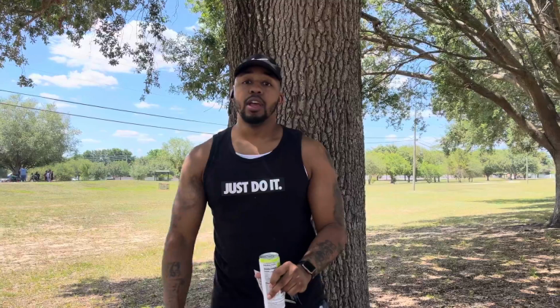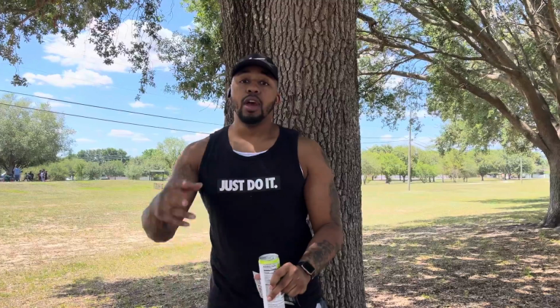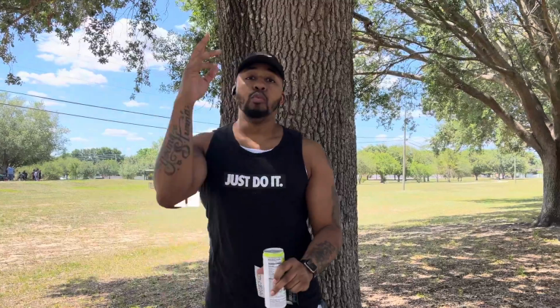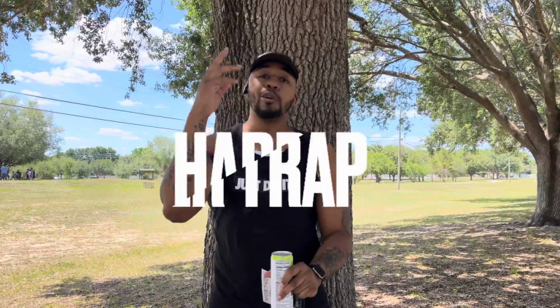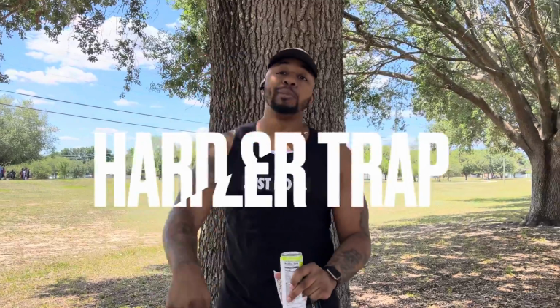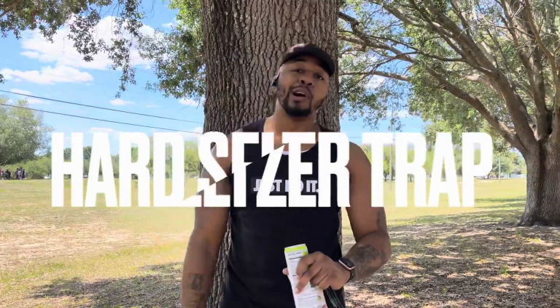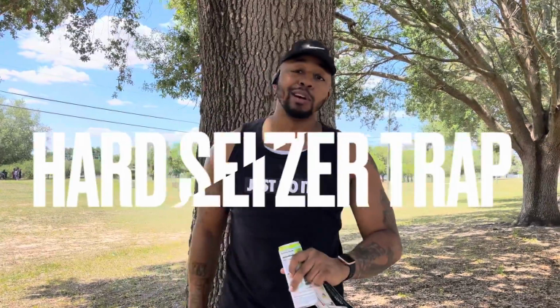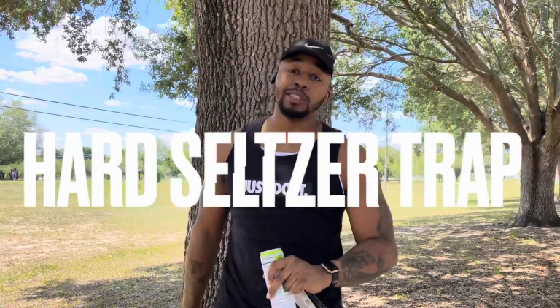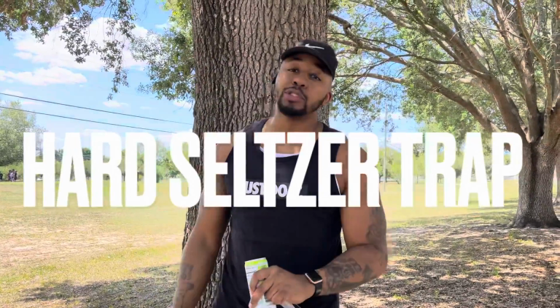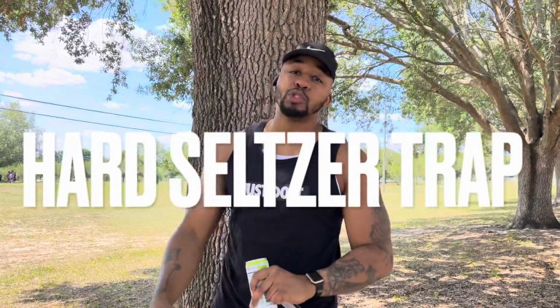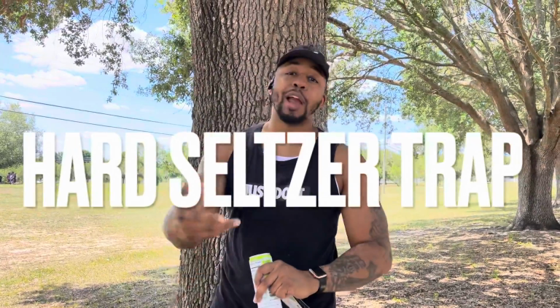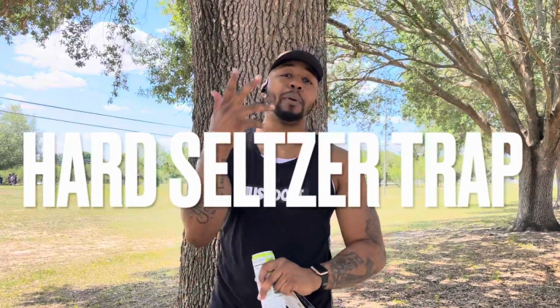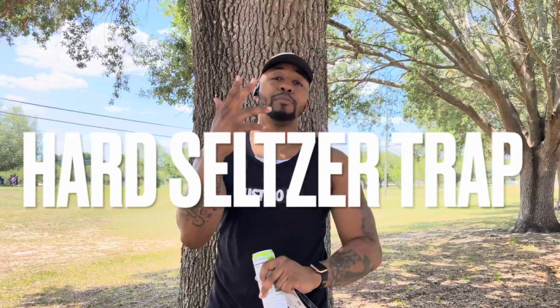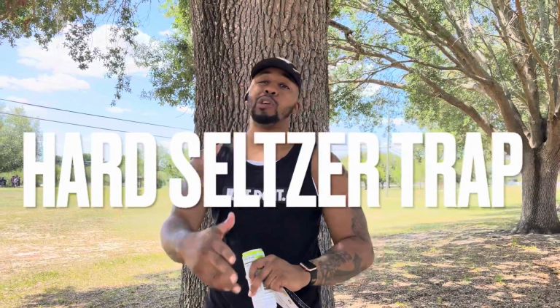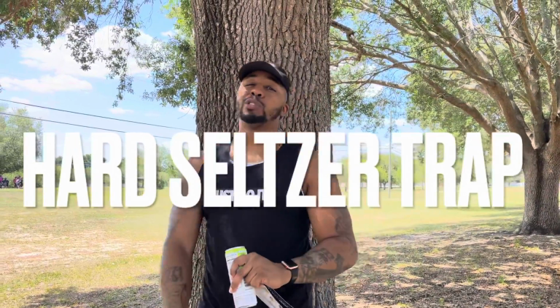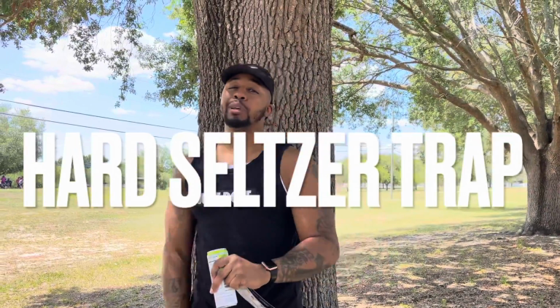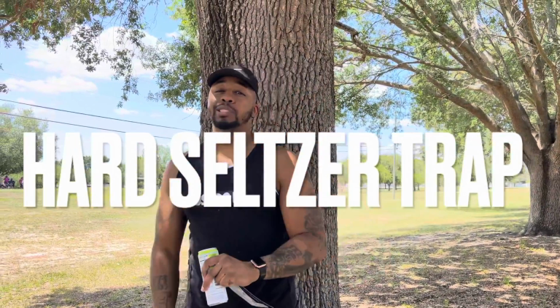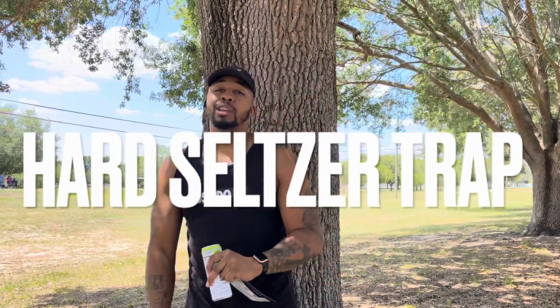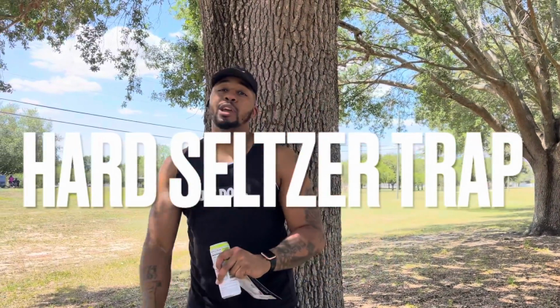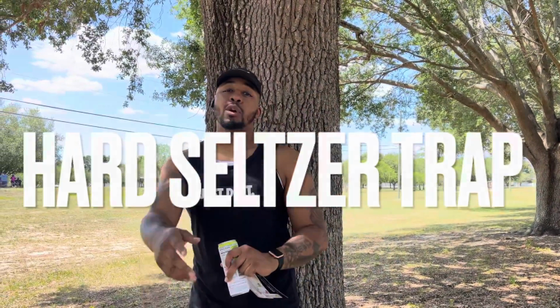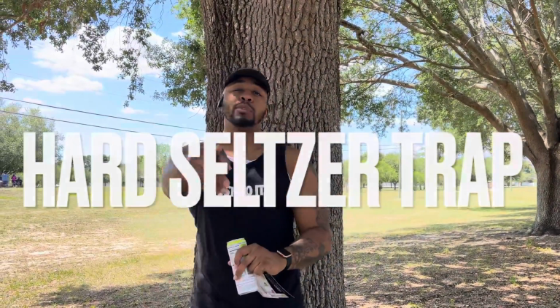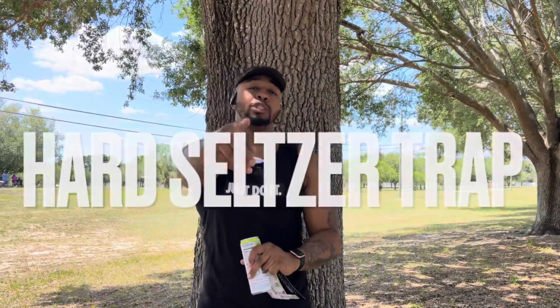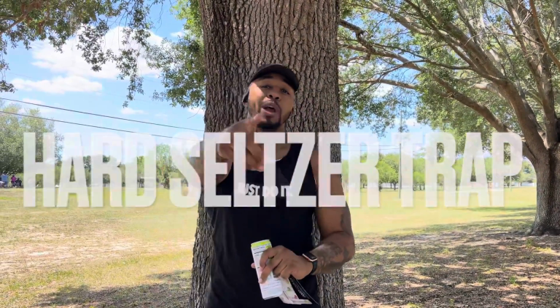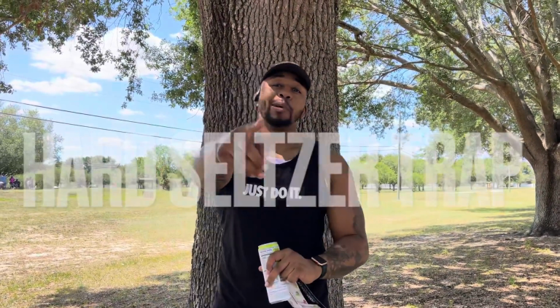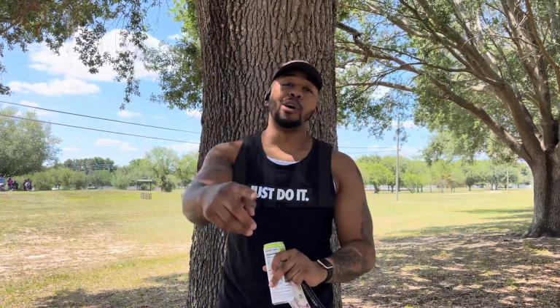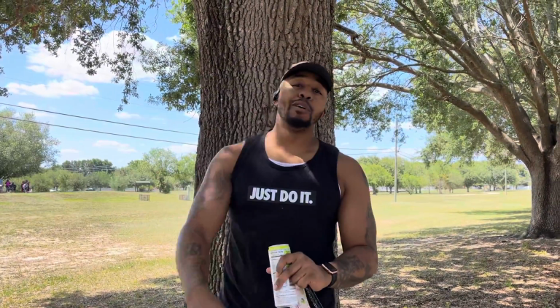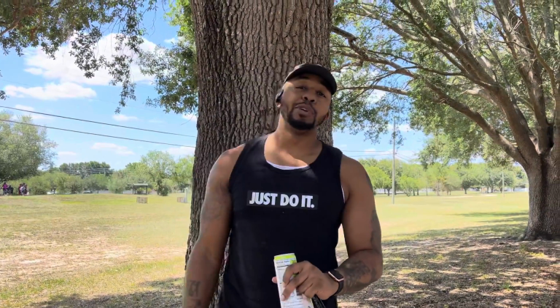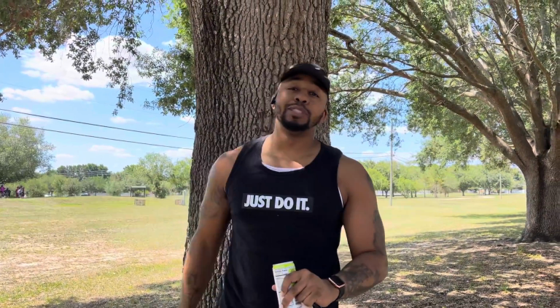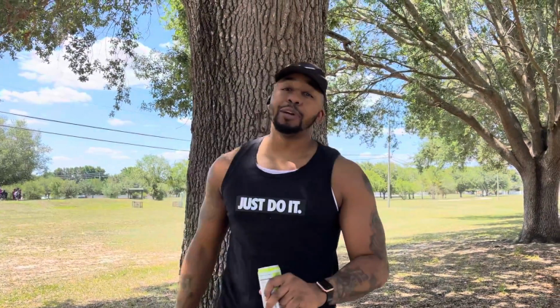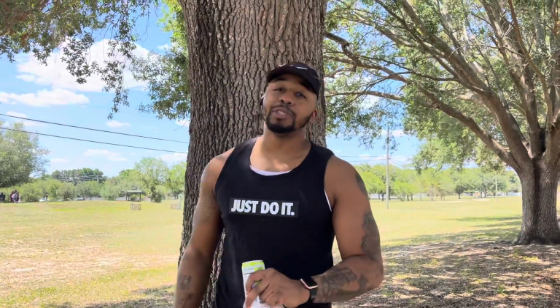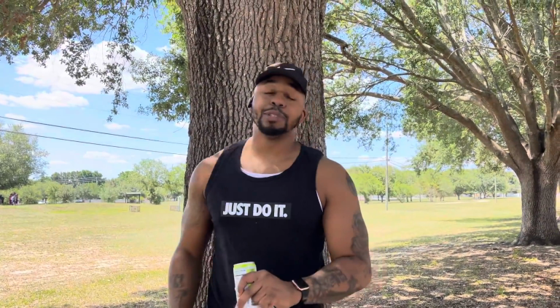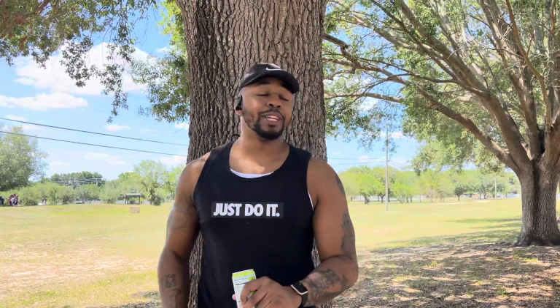Welcome to Hard Seltzer Trap. I'm your host Benji, where we be trapping hard for these seltzers.